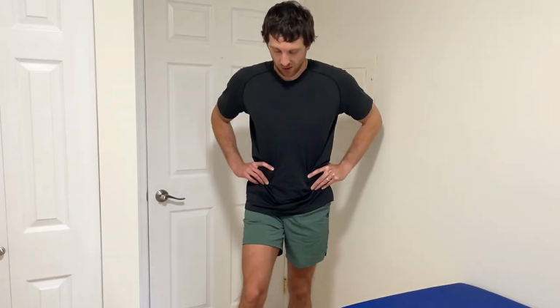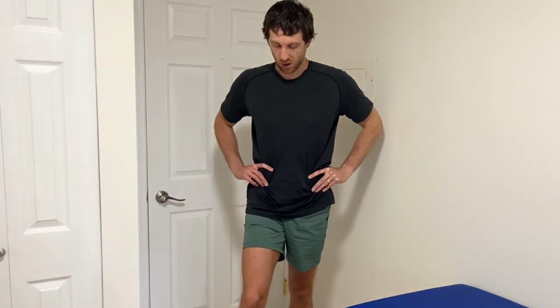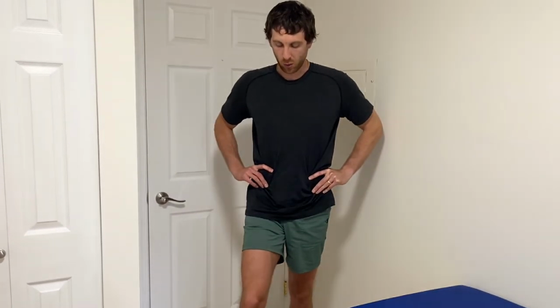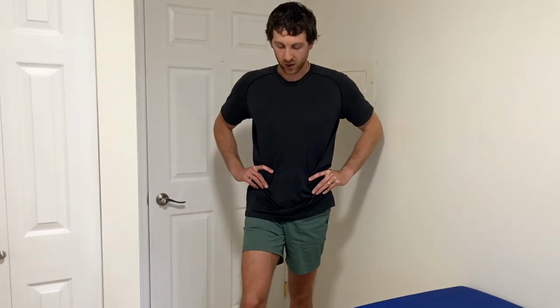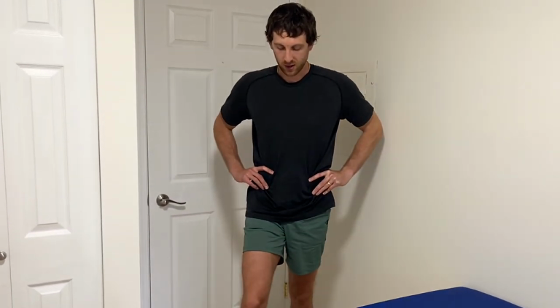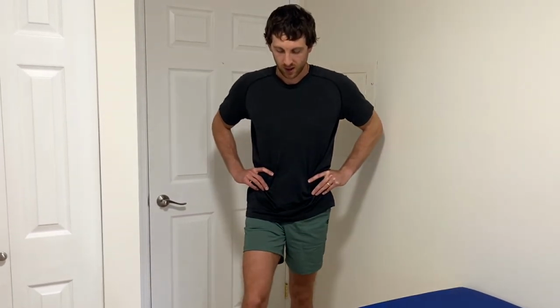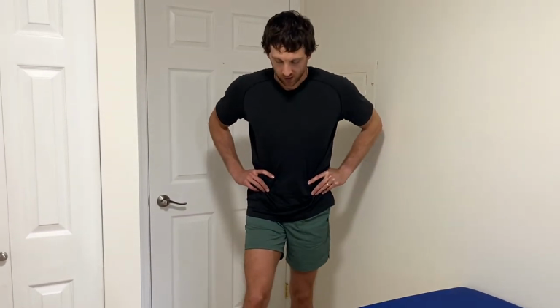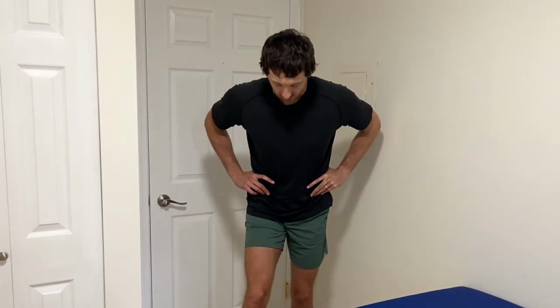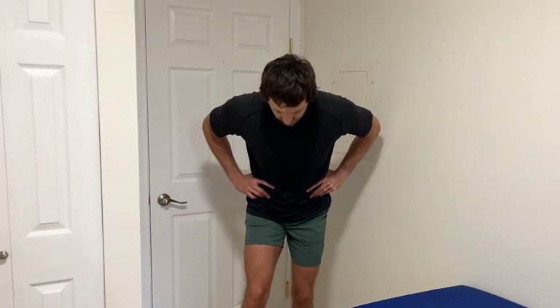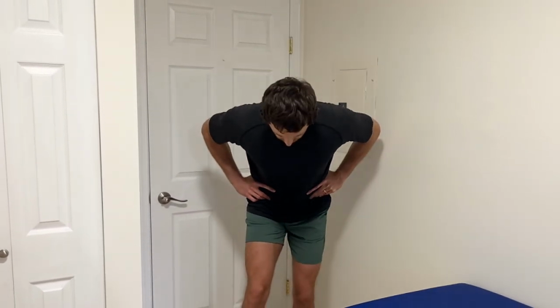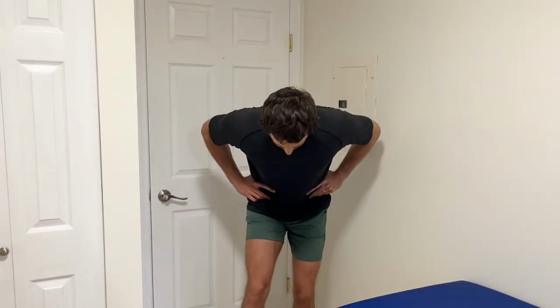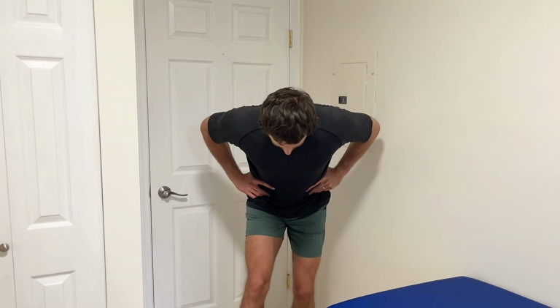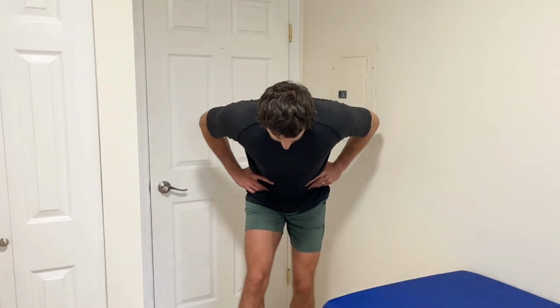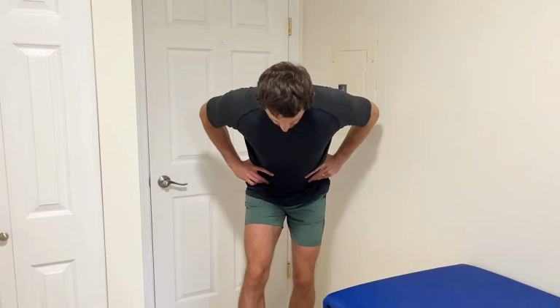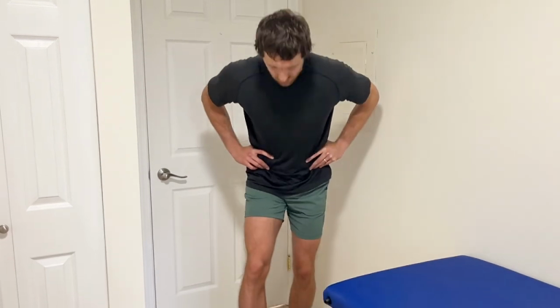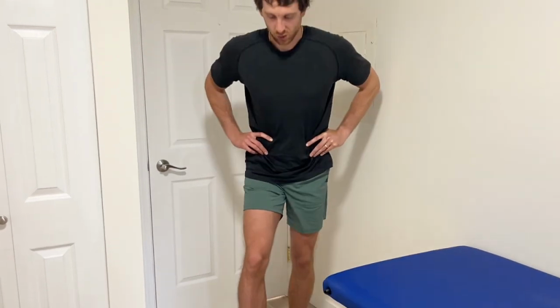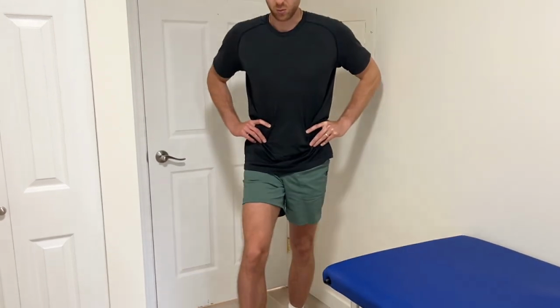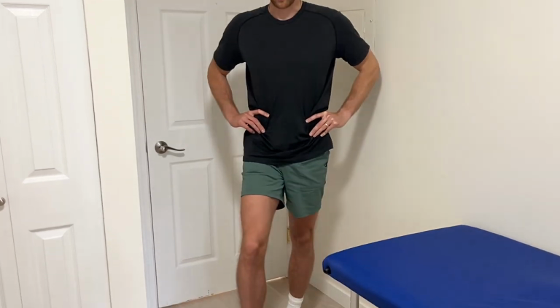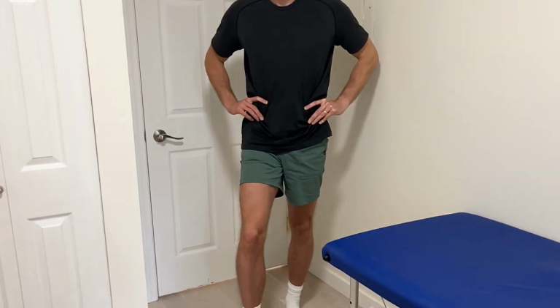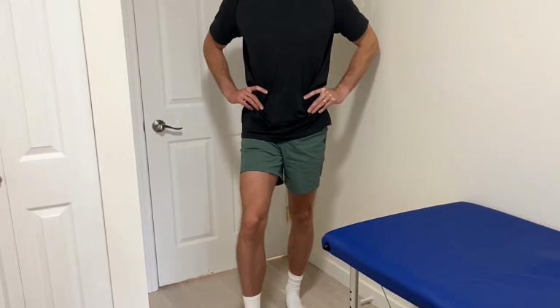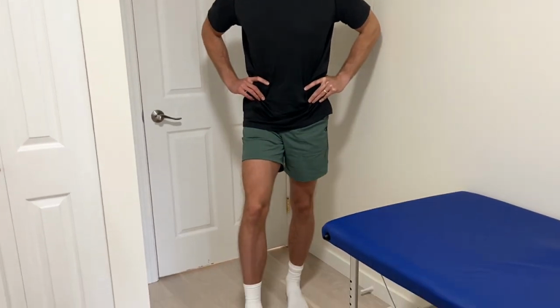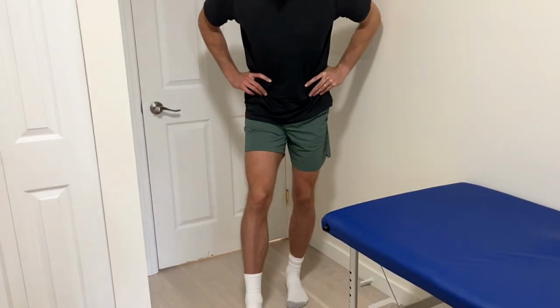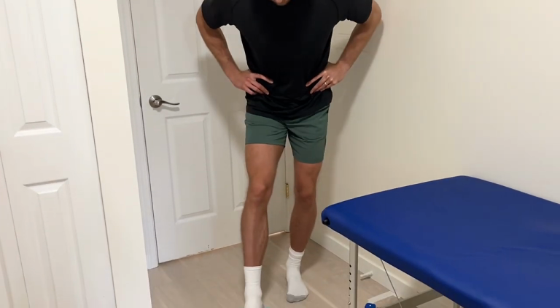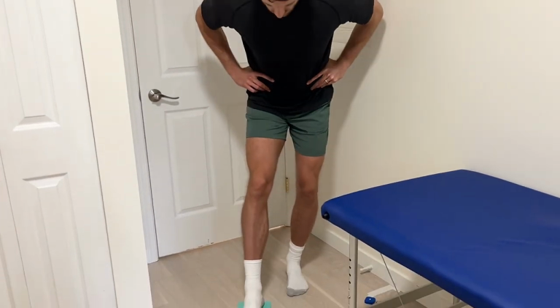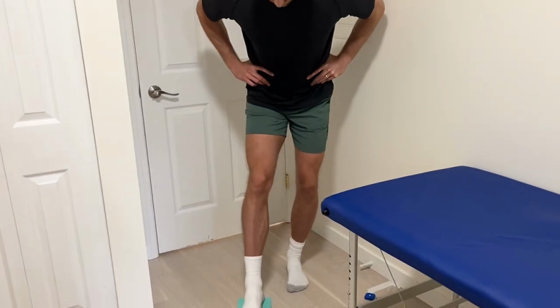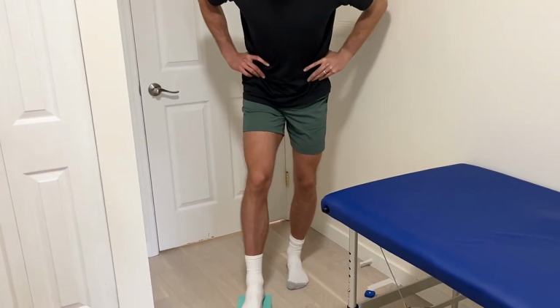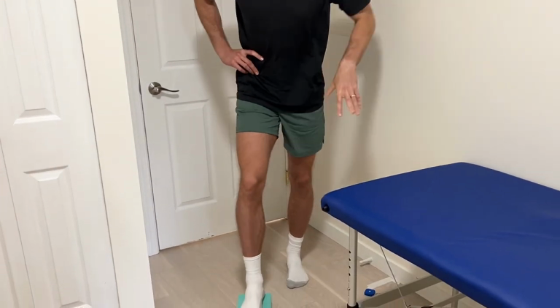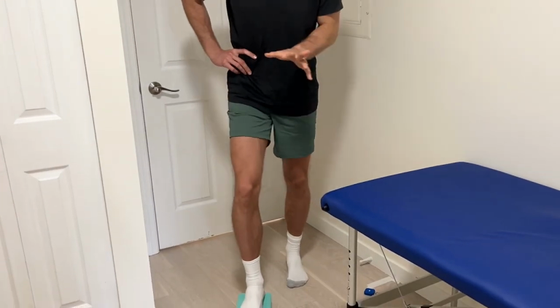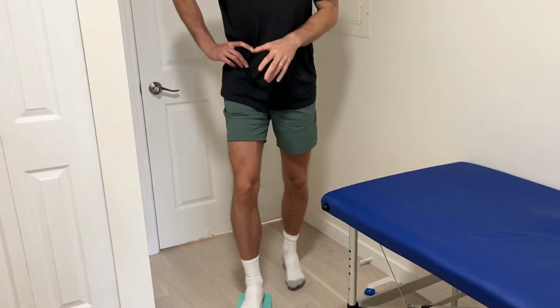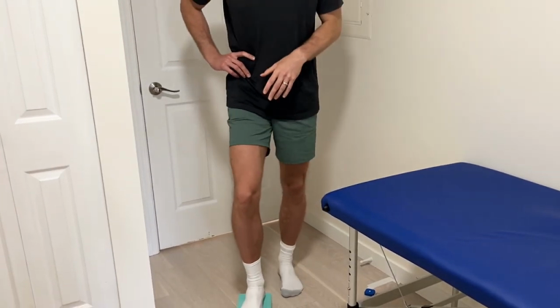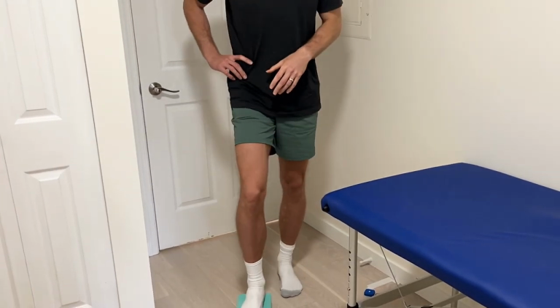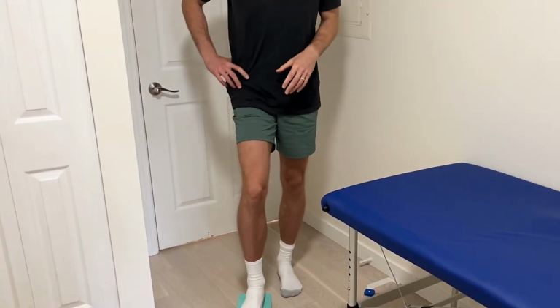There should be some symptom provocation when you hinge forward, and then relaxation on the way back. You're not holding this position — you're just moving in and out. No foot involvement for this one.